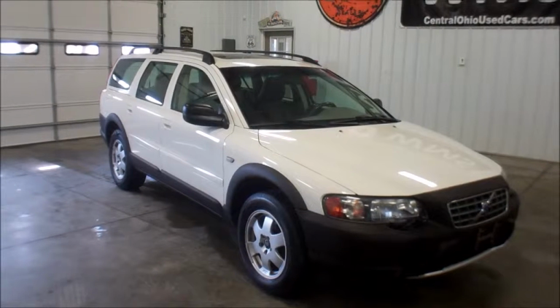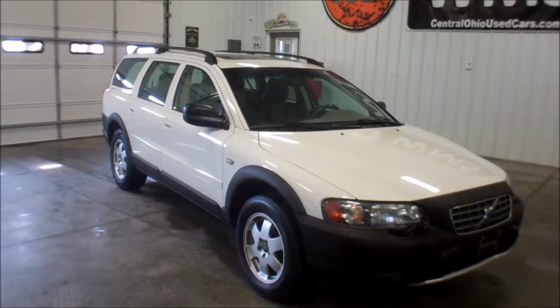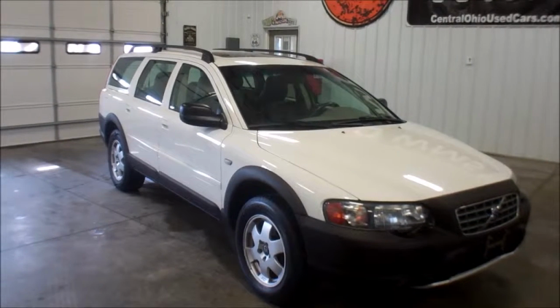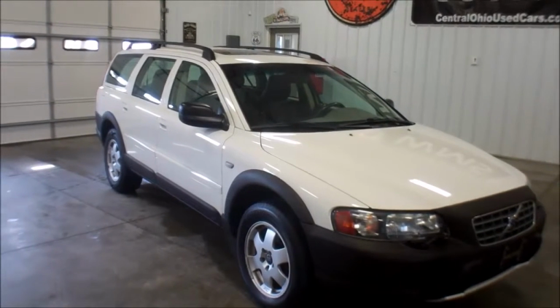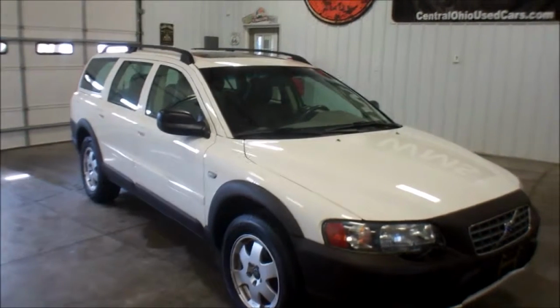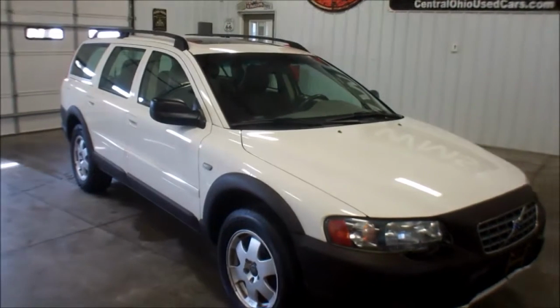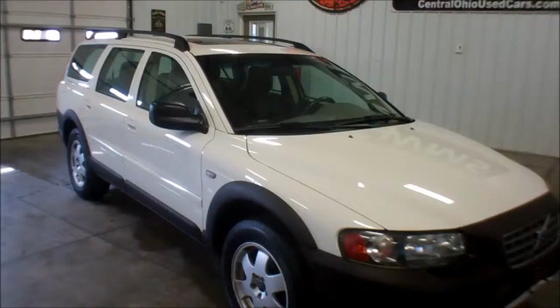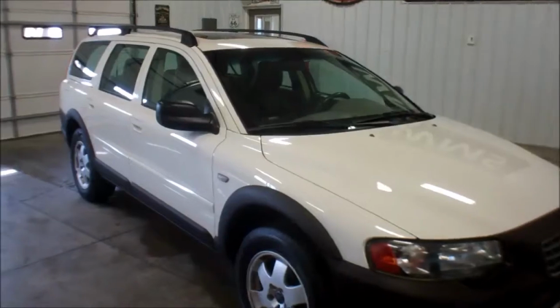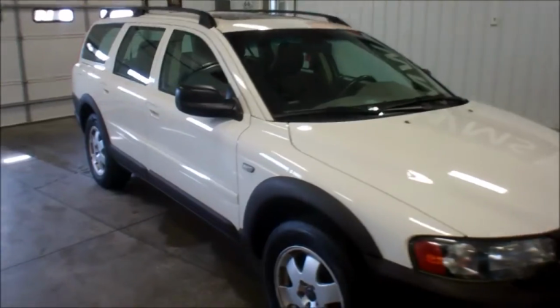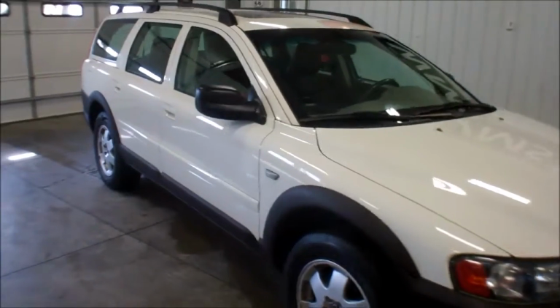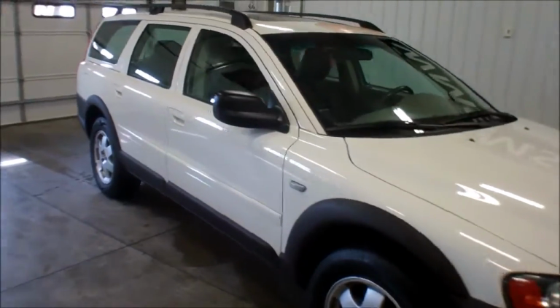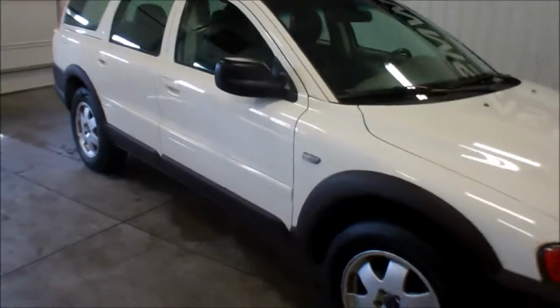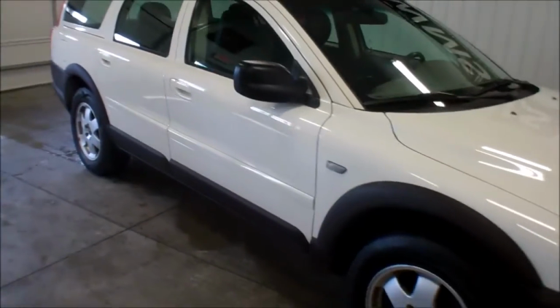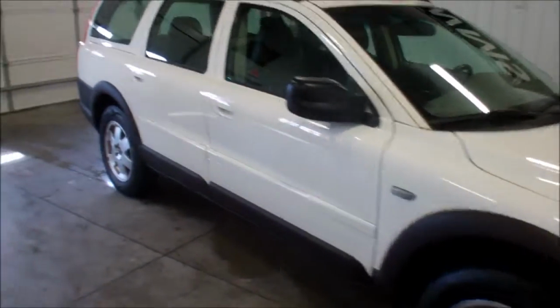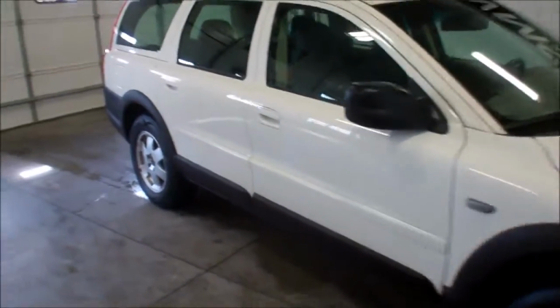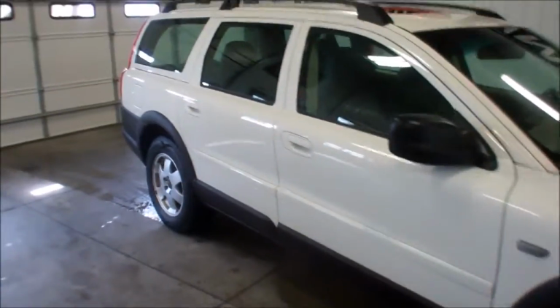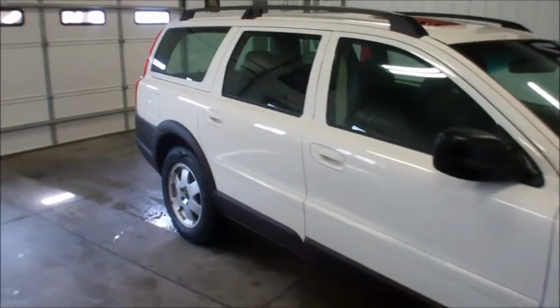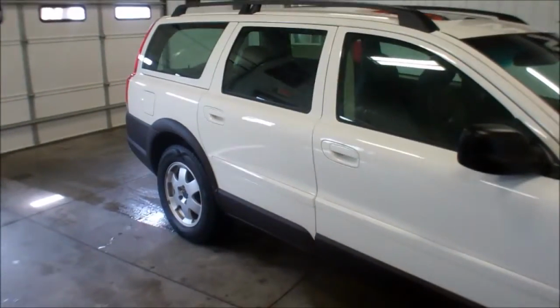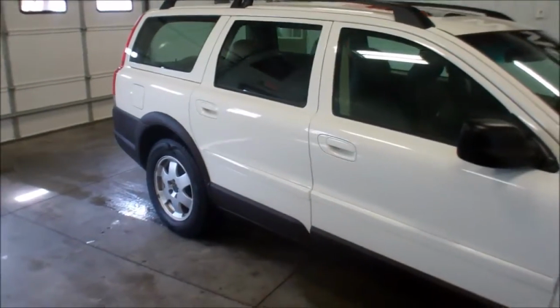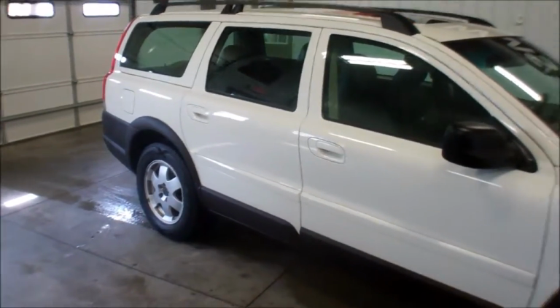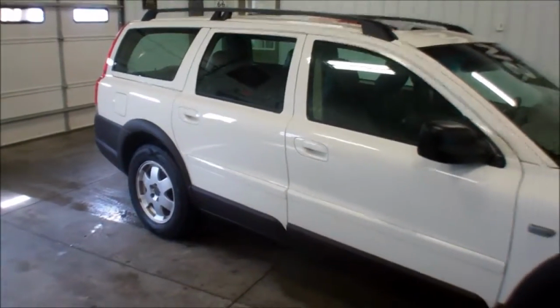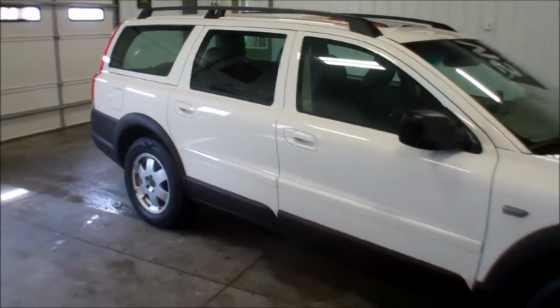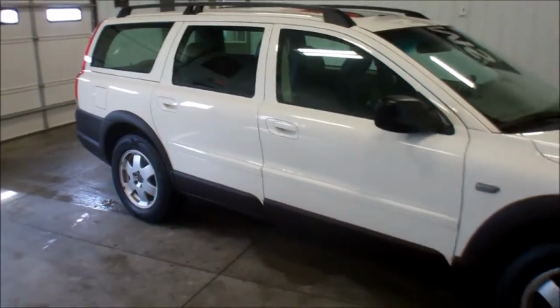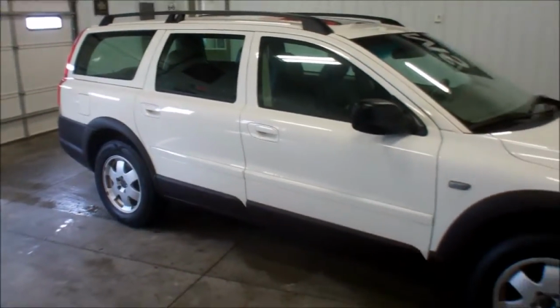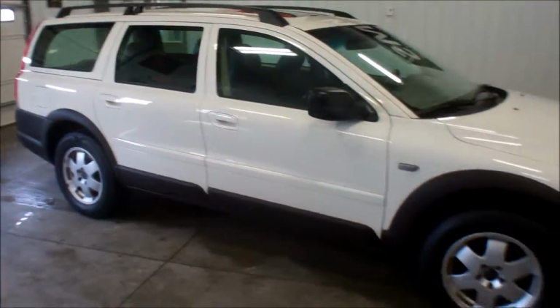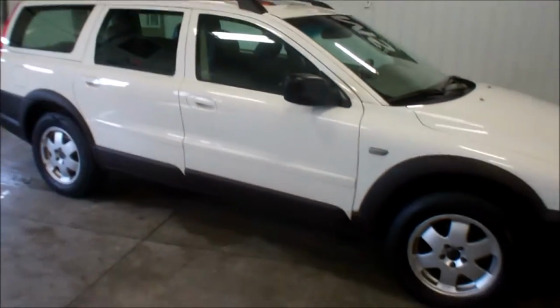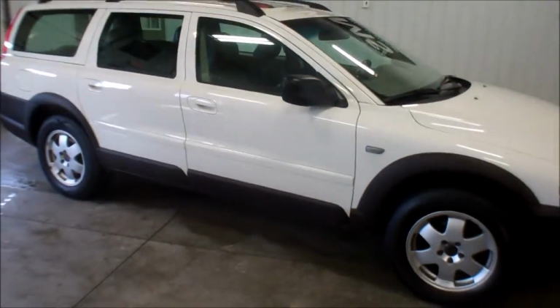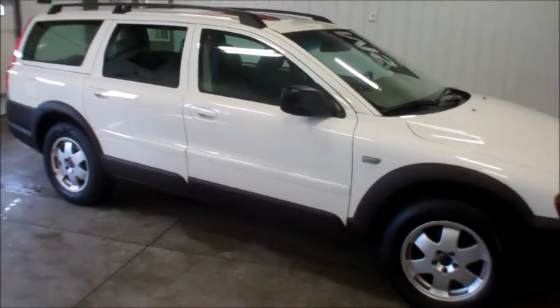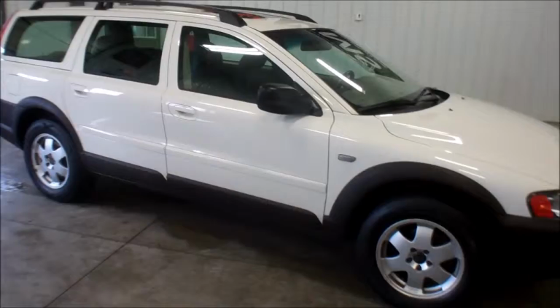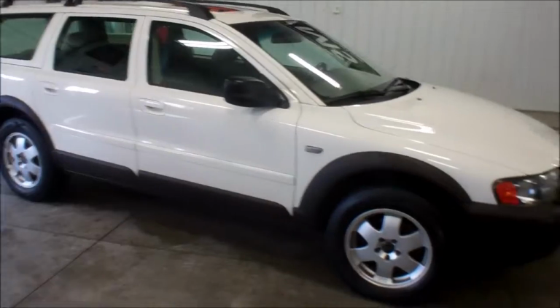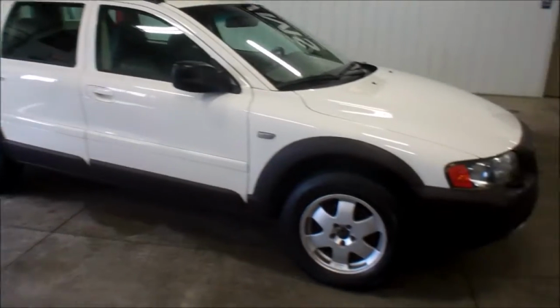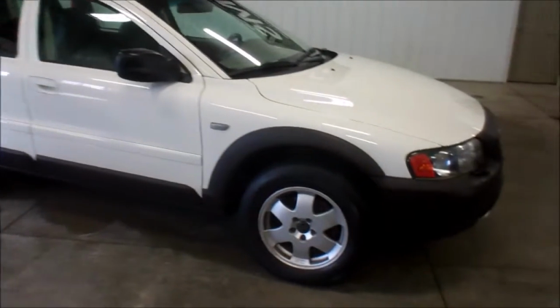Hello, this is Cody here at WMSOhio.com. Today we're going to show you a 2001 Volvo V70 XC.